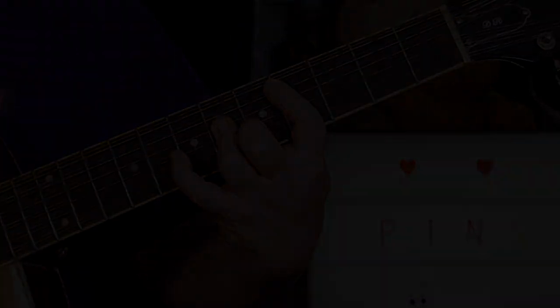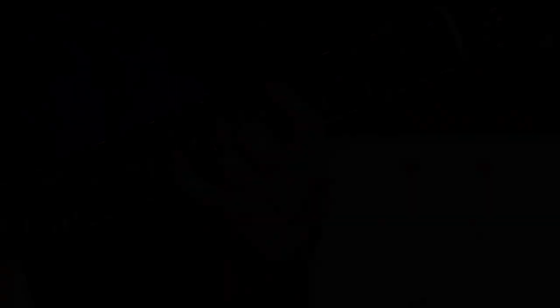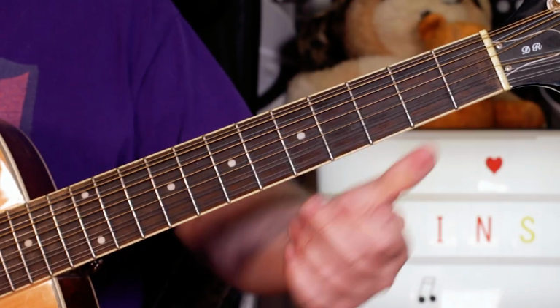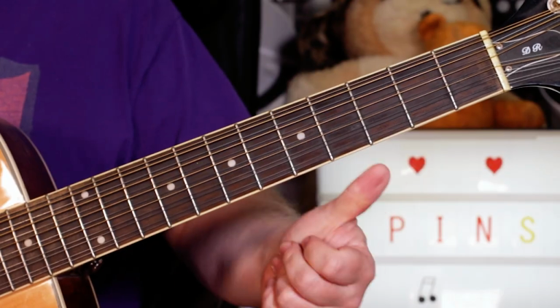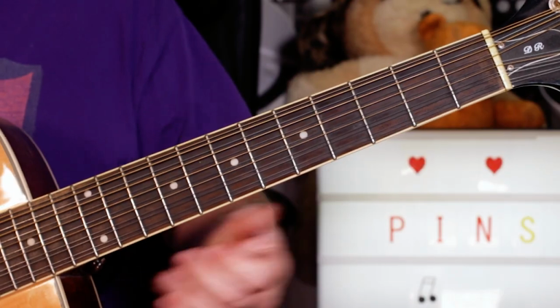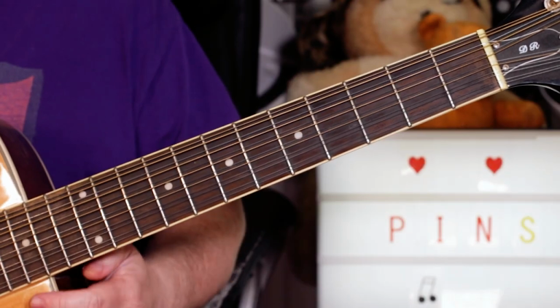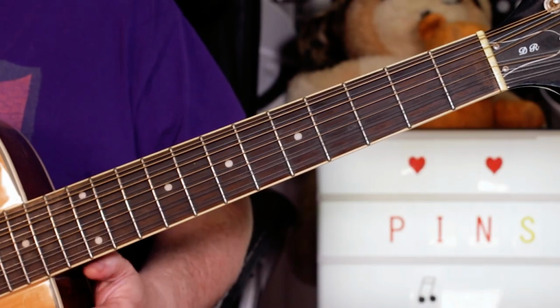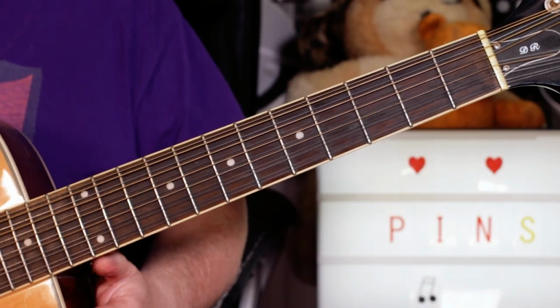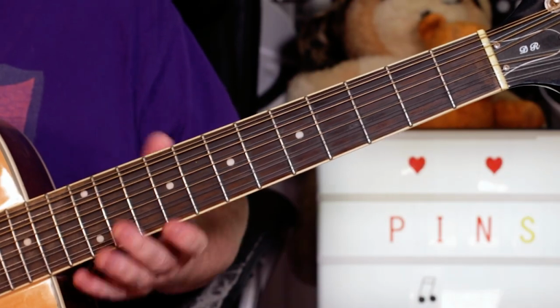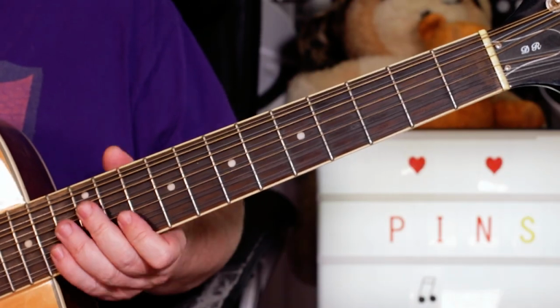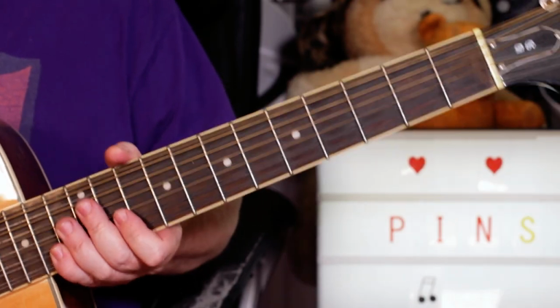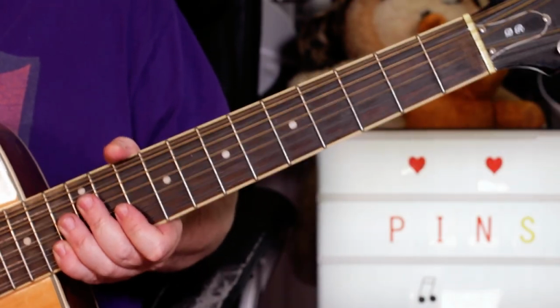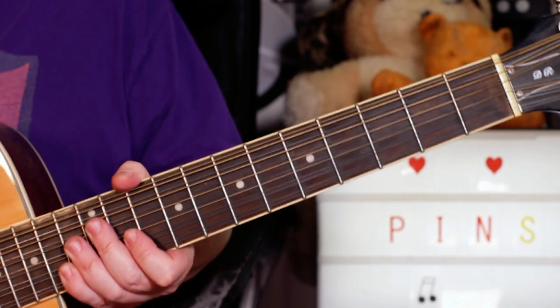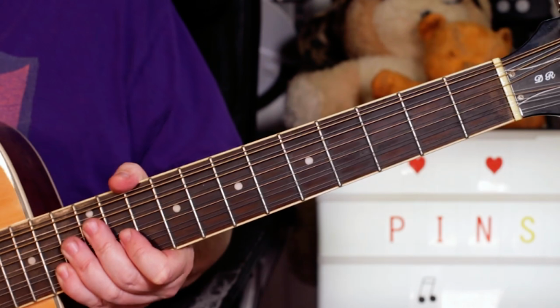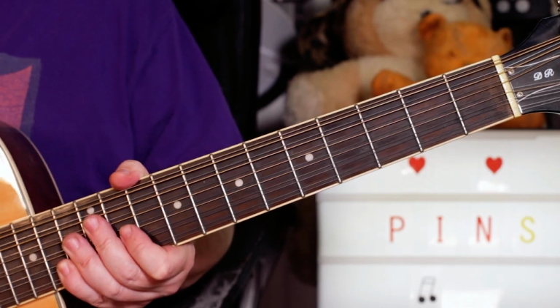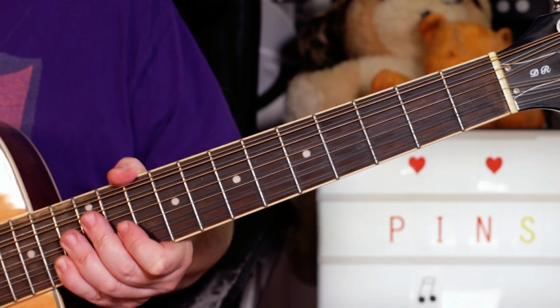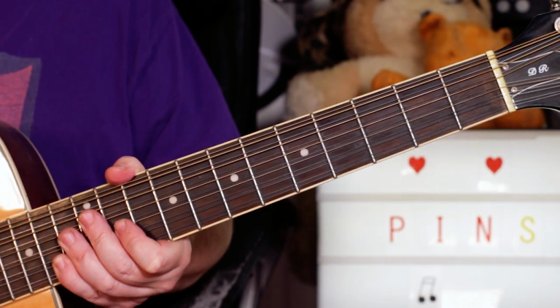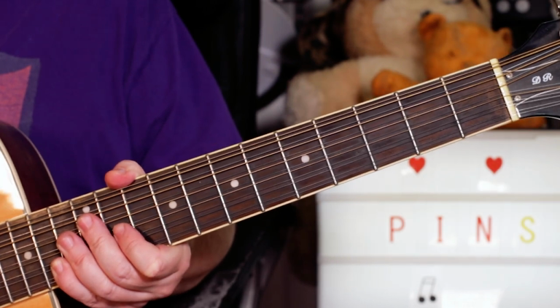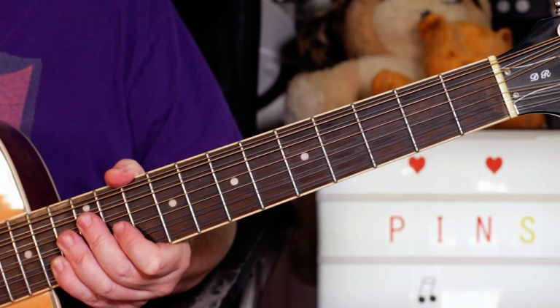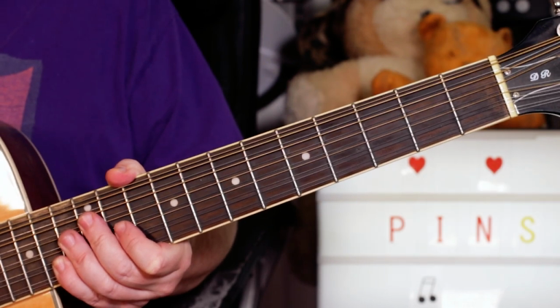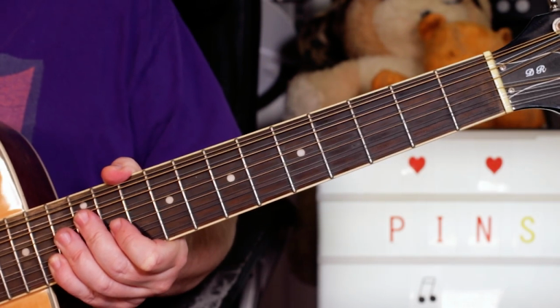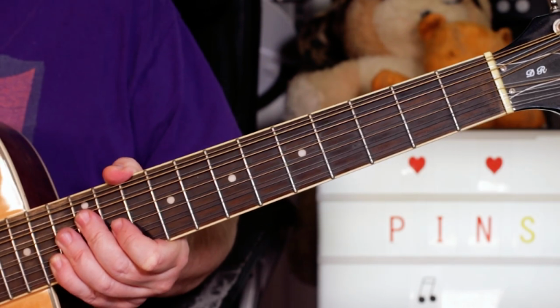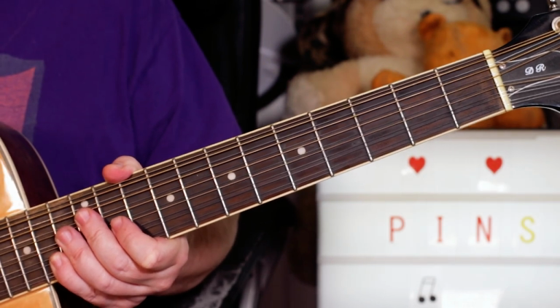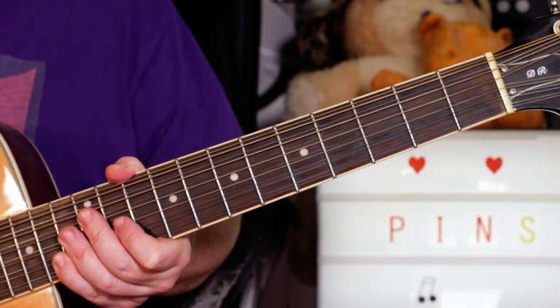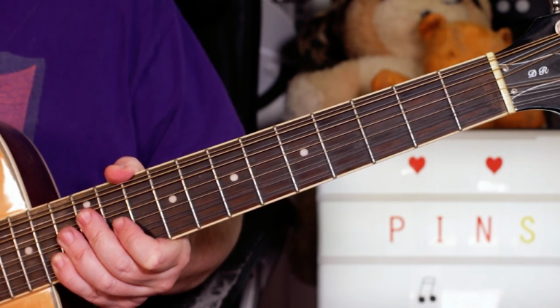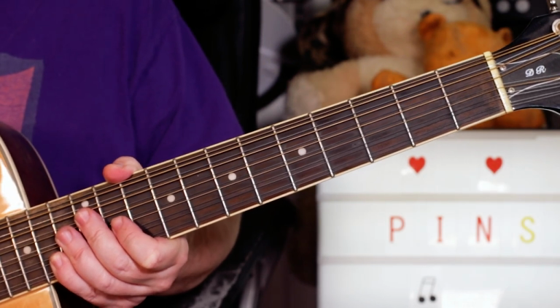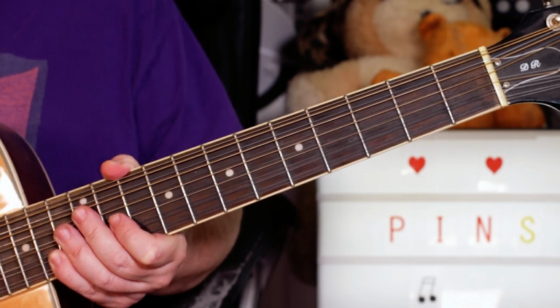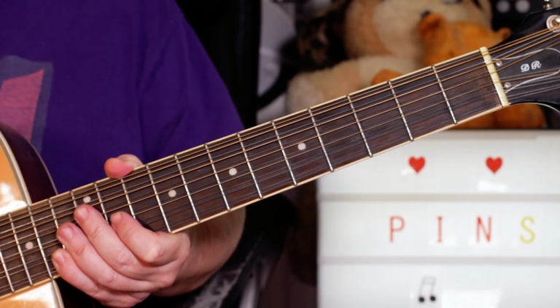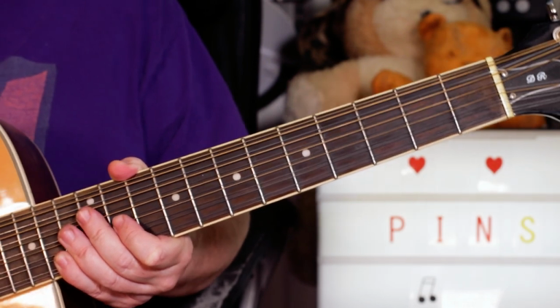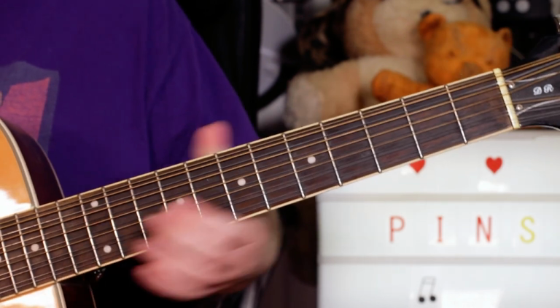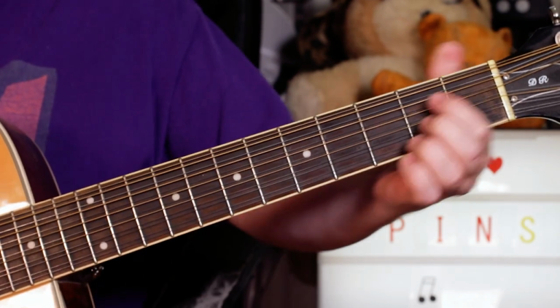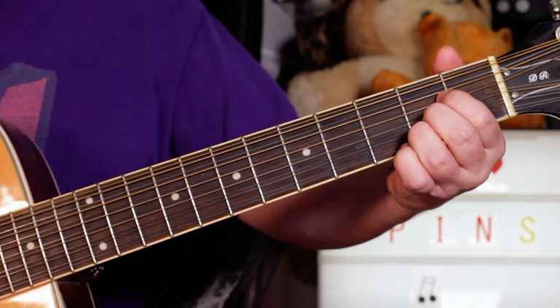Hey Guitar Buddies, great 60s track Needles and Pins. It features this classic opening.